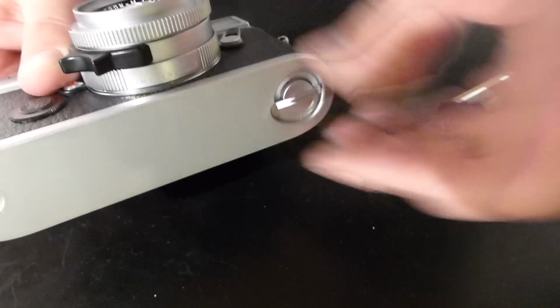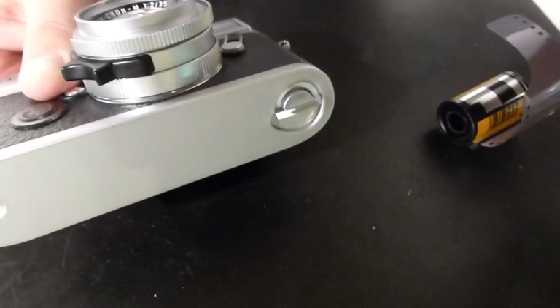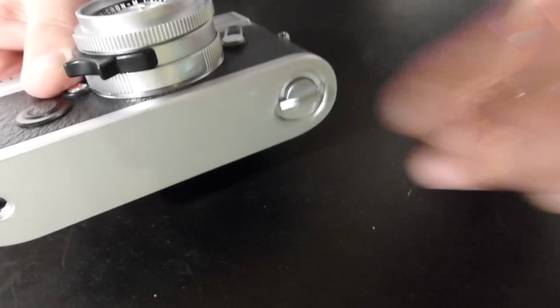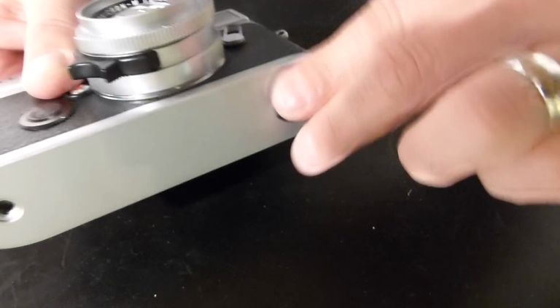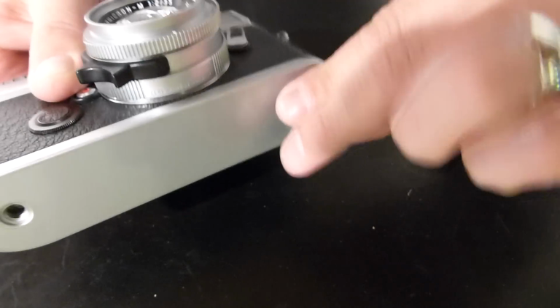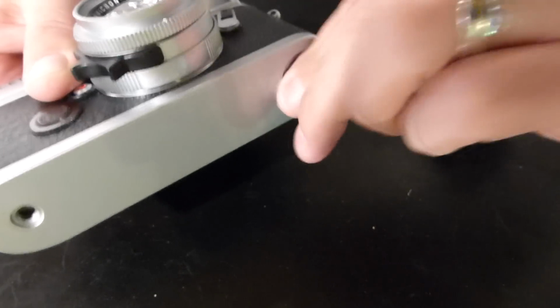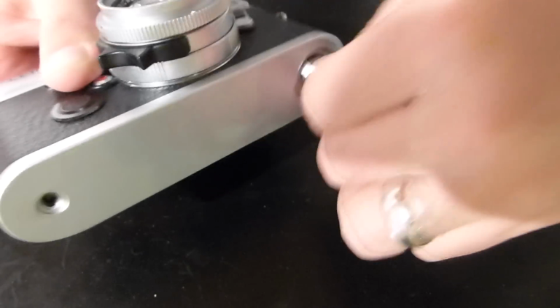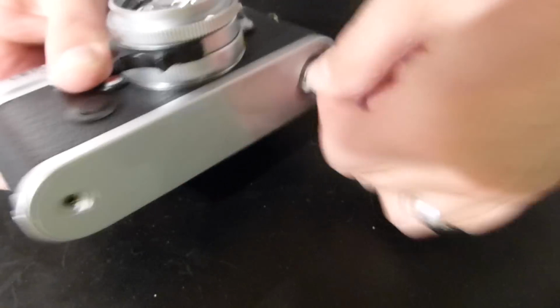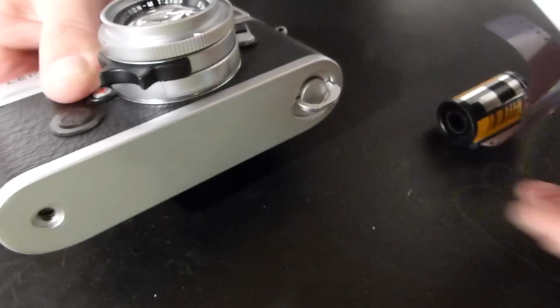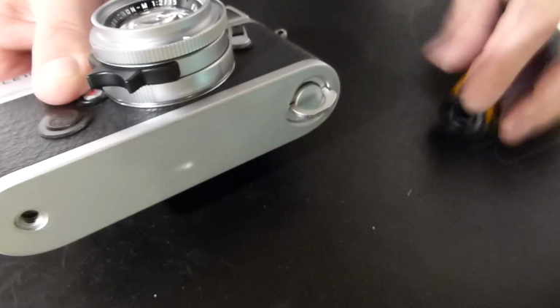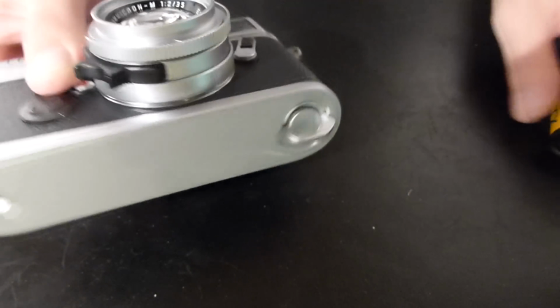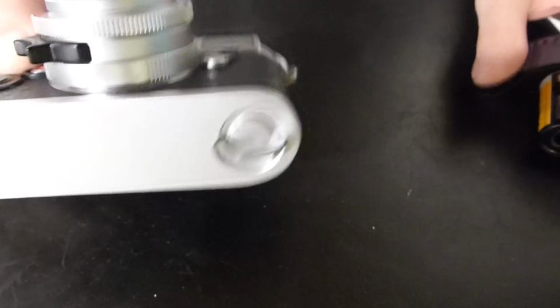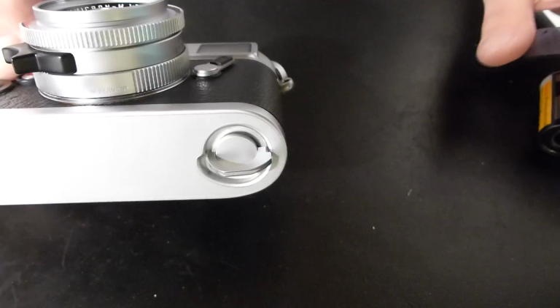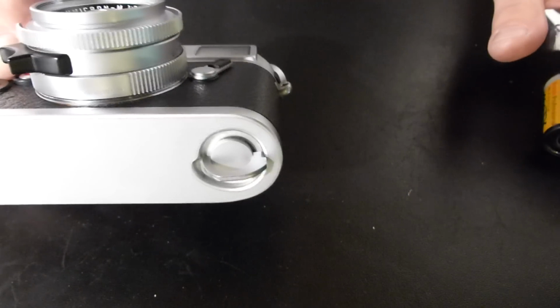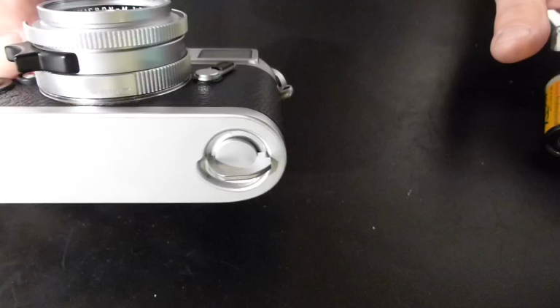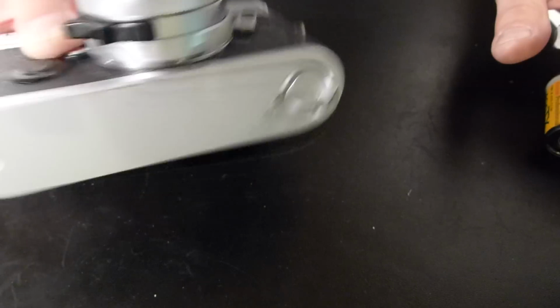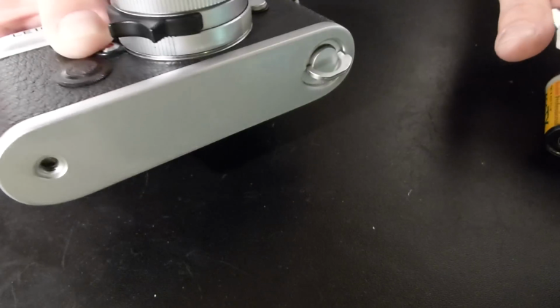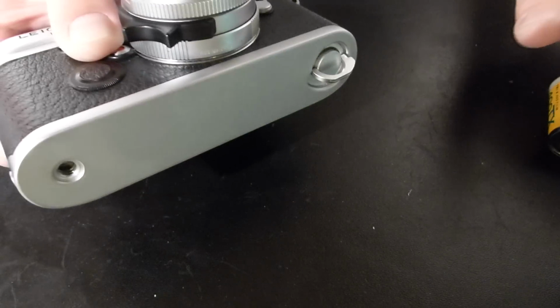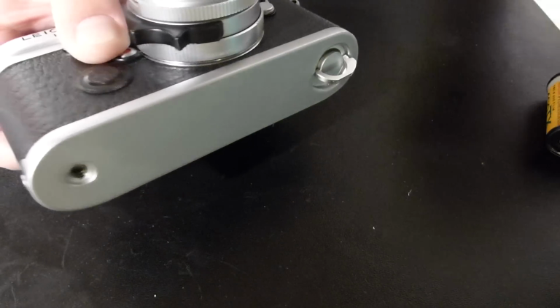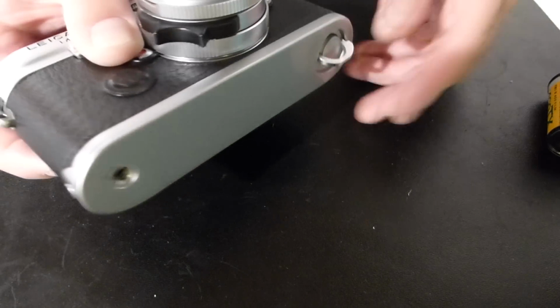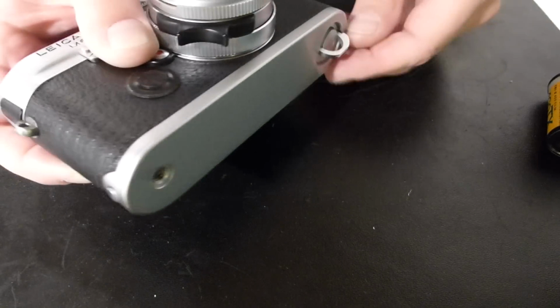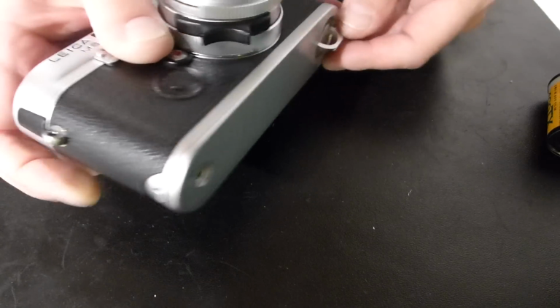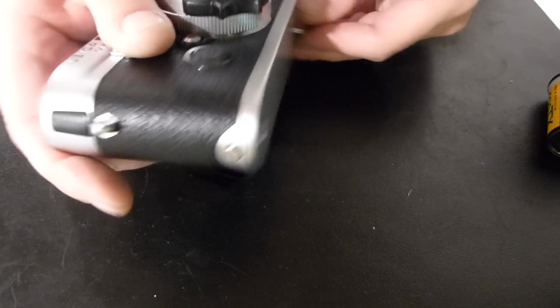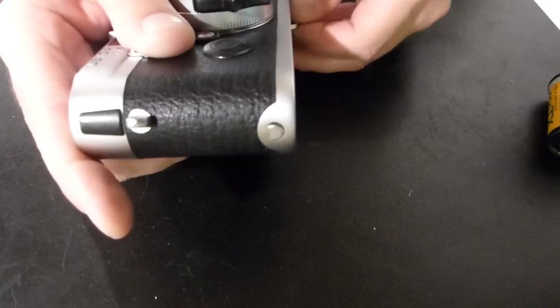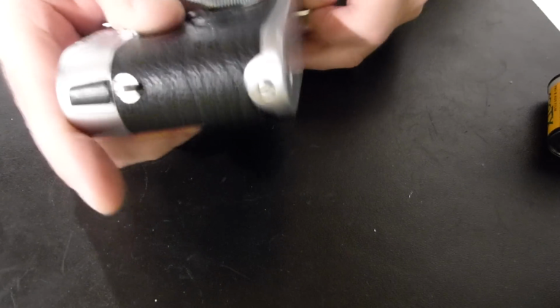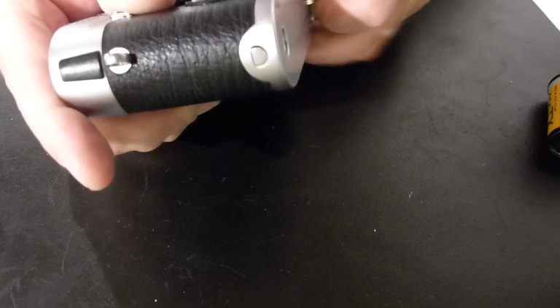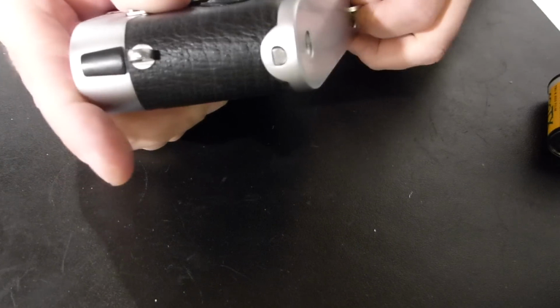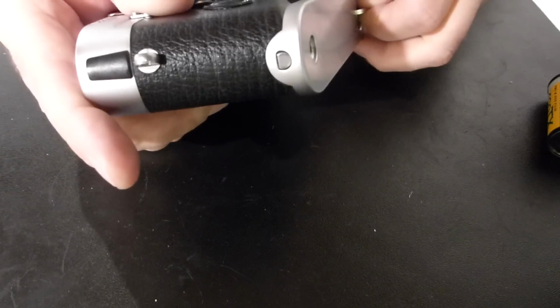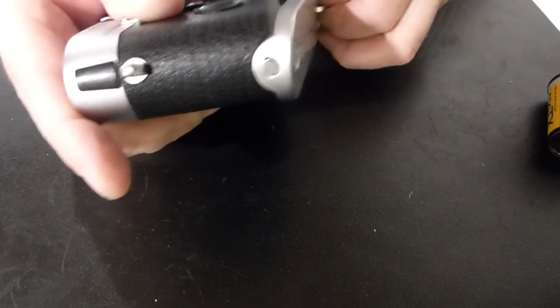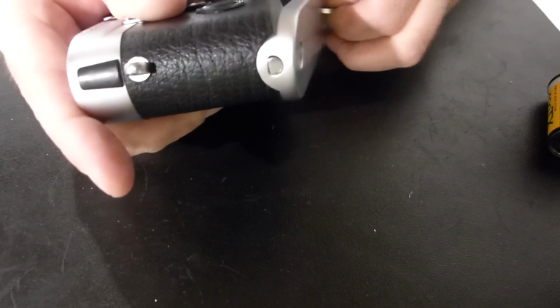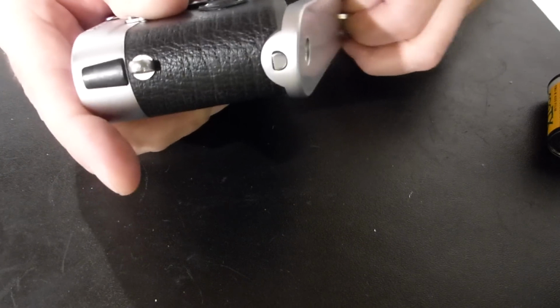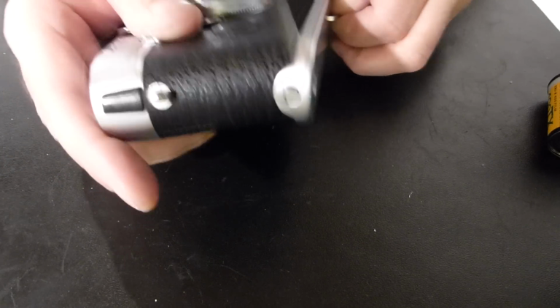Firstly, open up the camera by taking the base plate off. You turn it 180 degrees. Be mindful of the little hinge fitting.